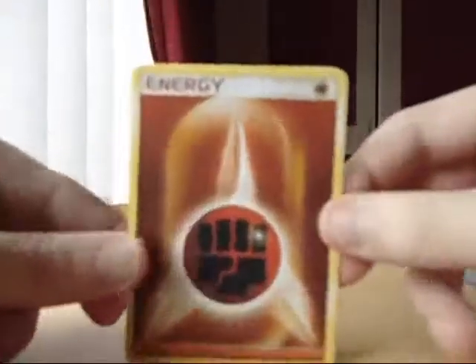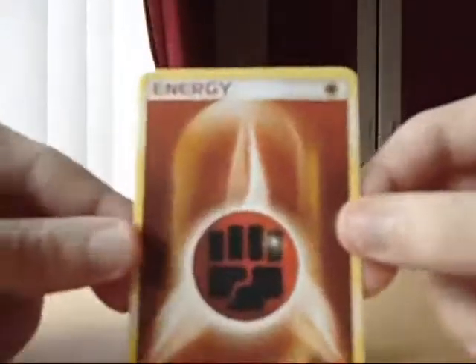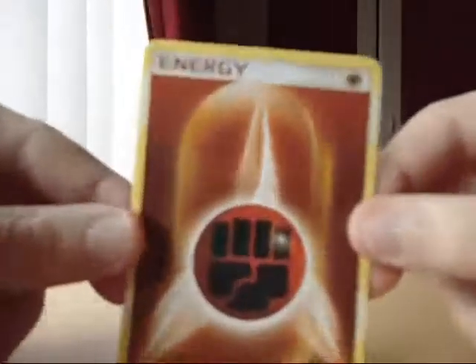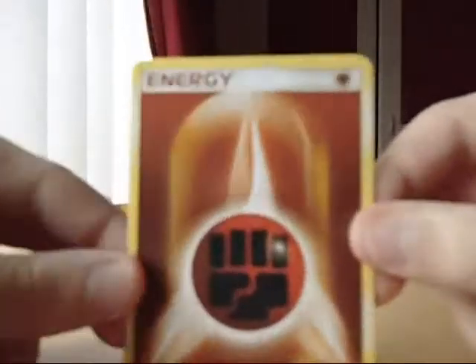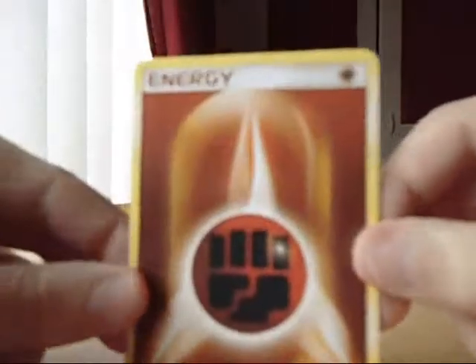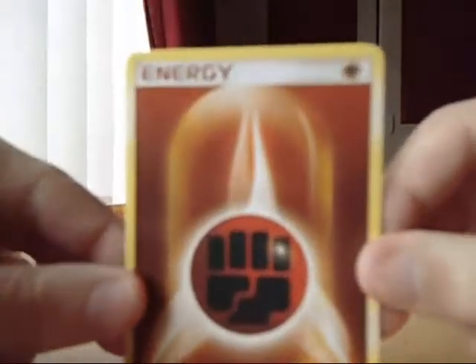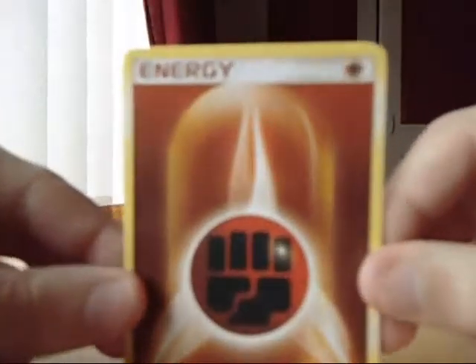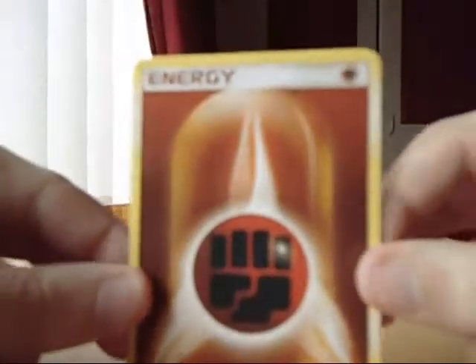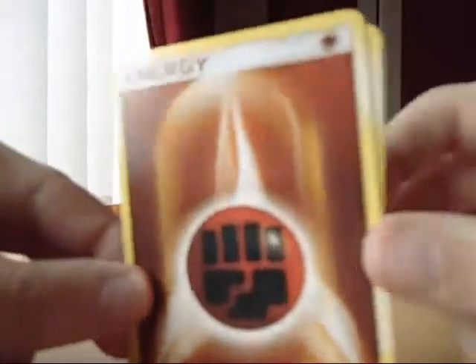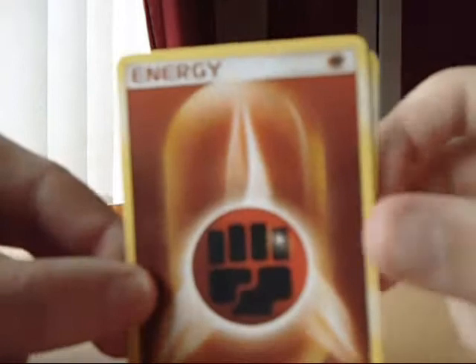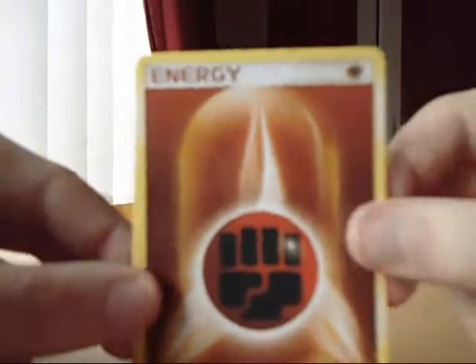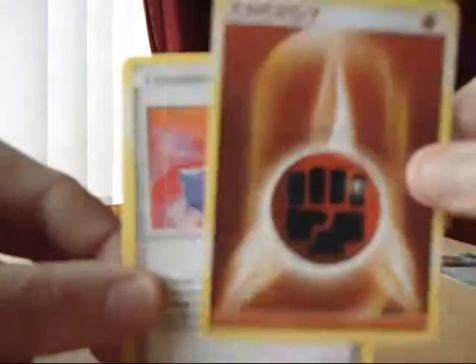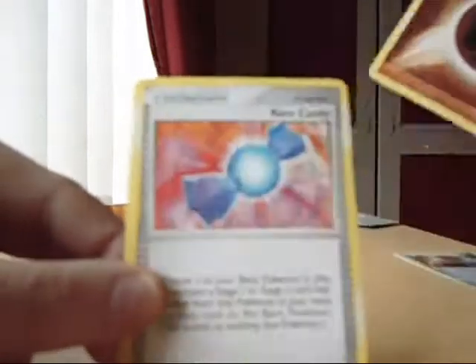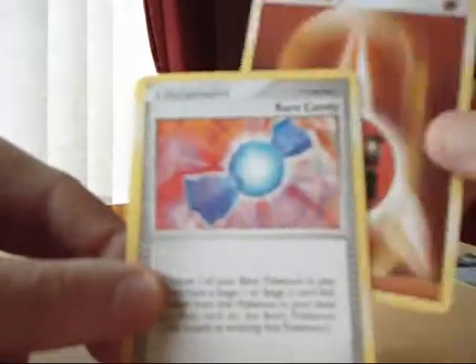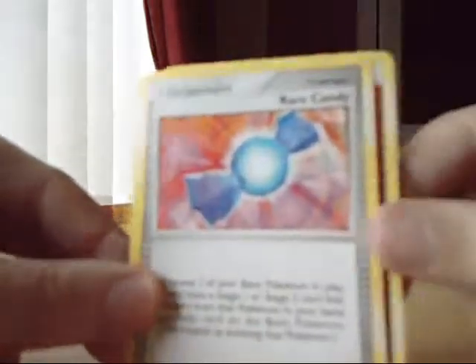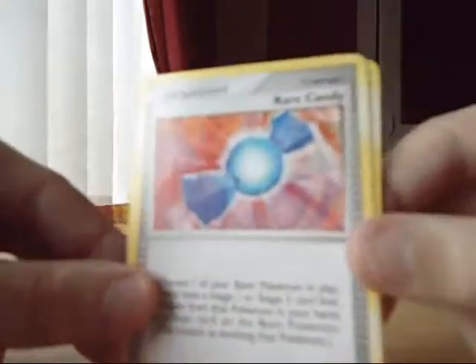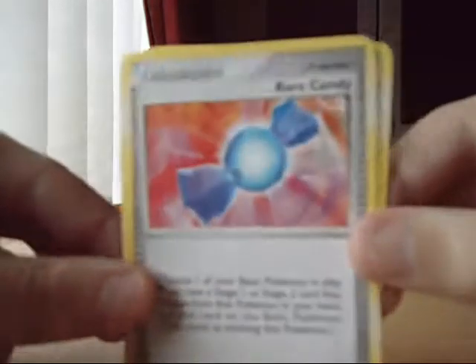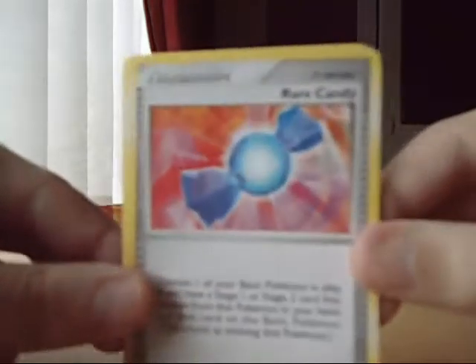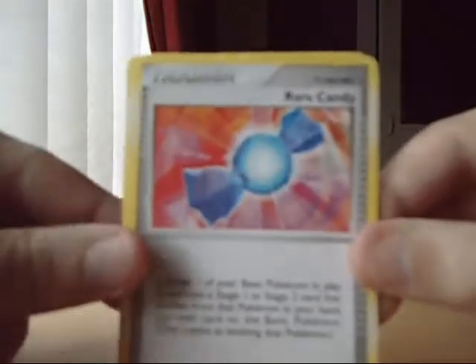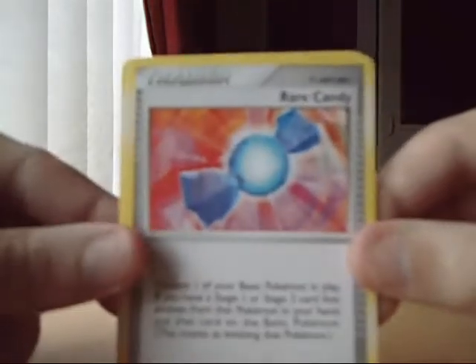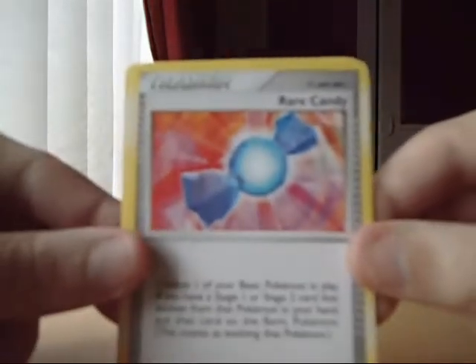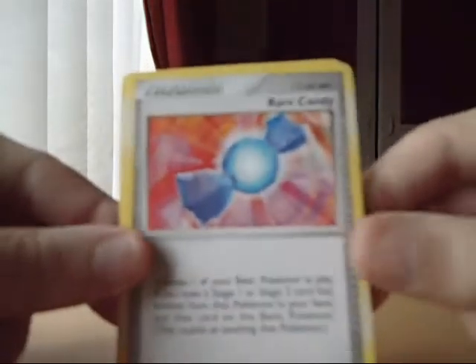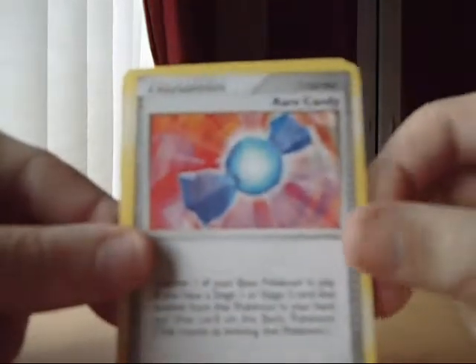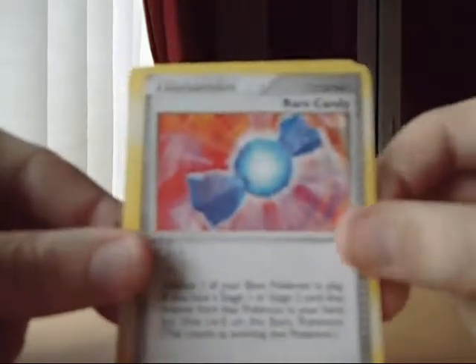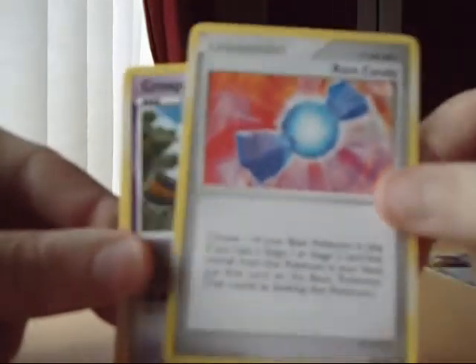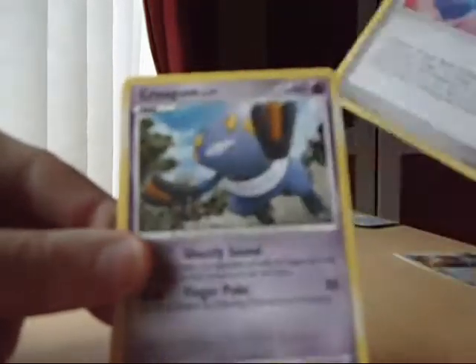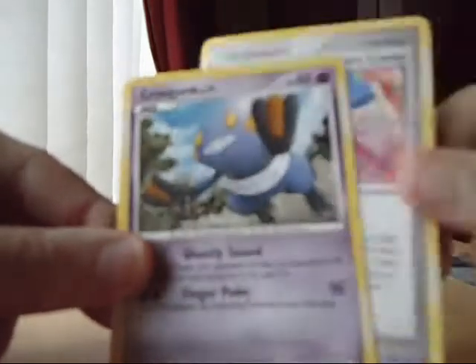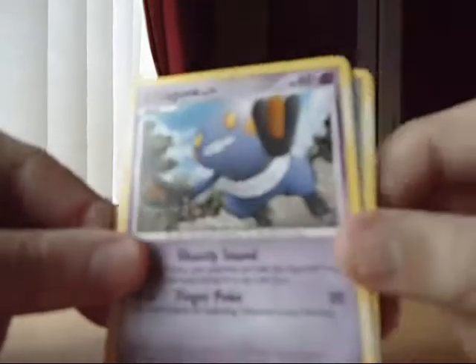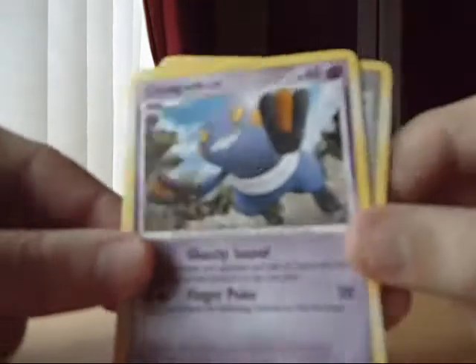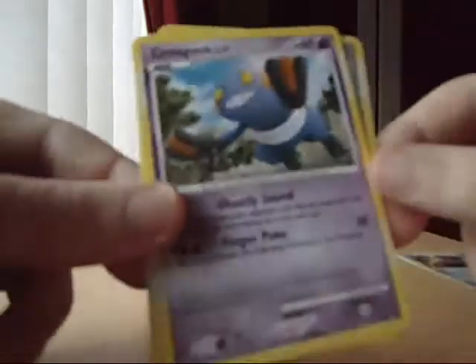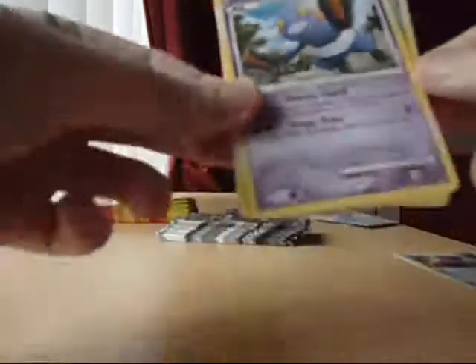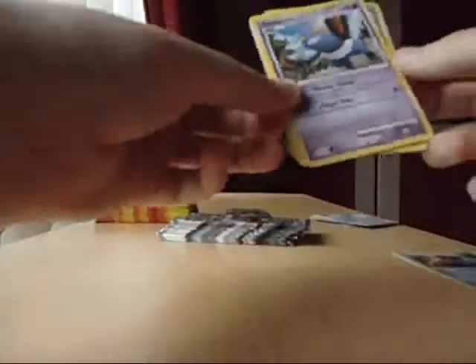We've got a Fighting Energy, a Rare Candy, Coal, and another Crow Grunk.